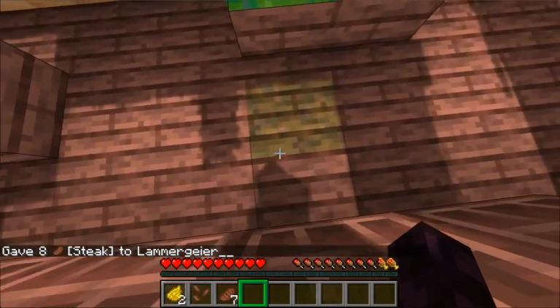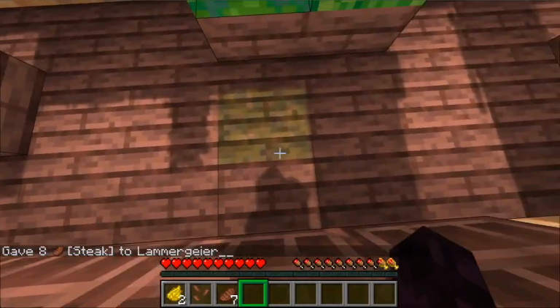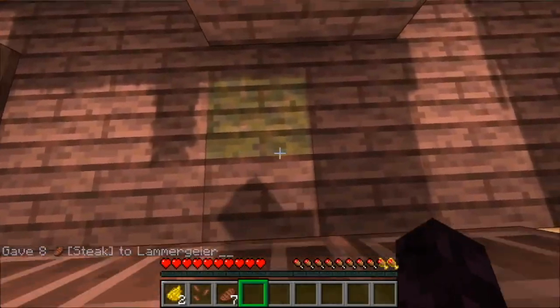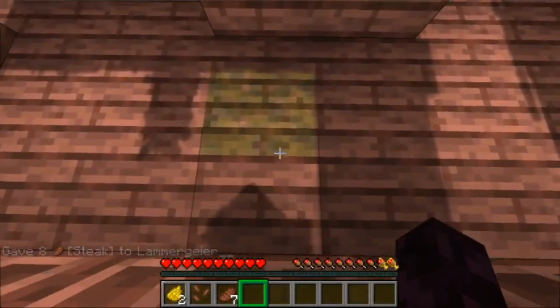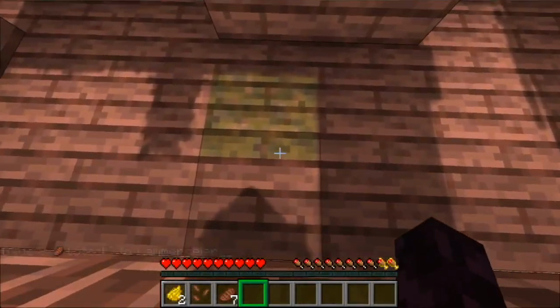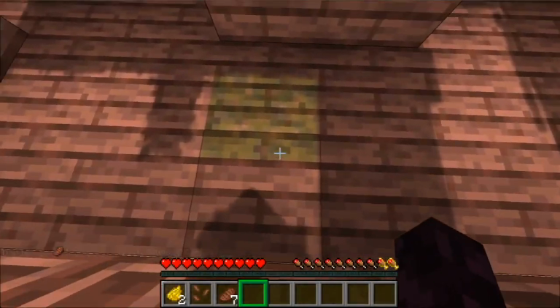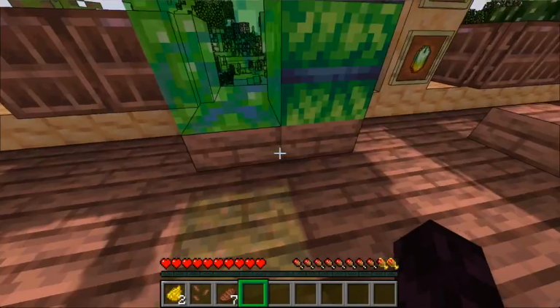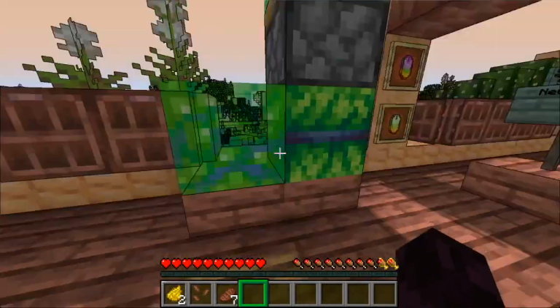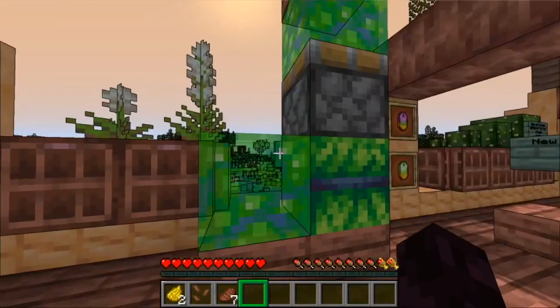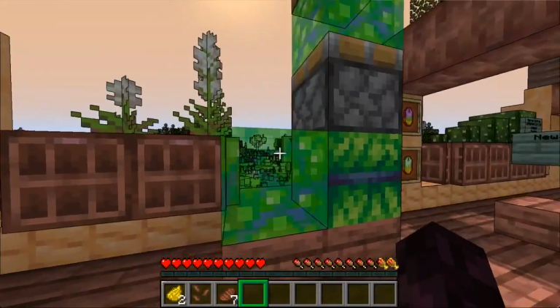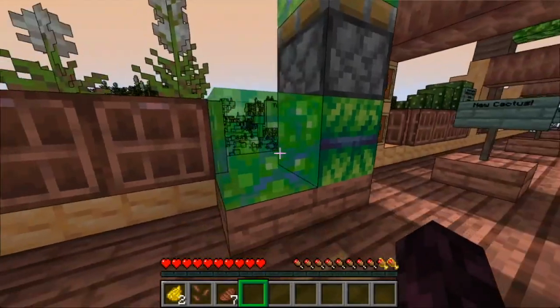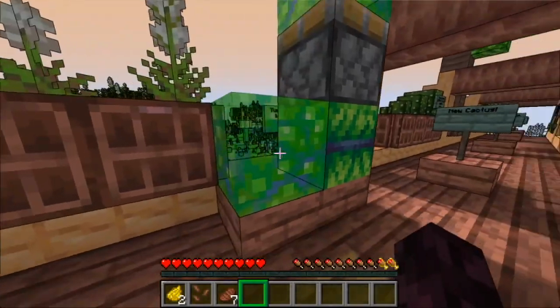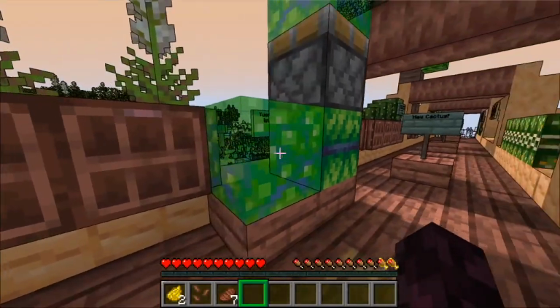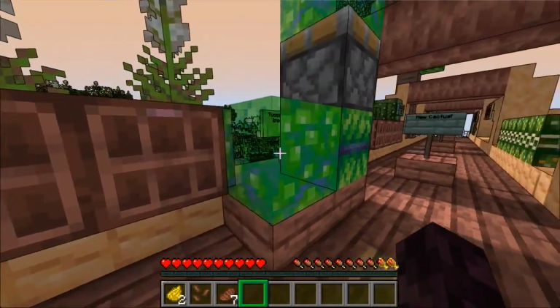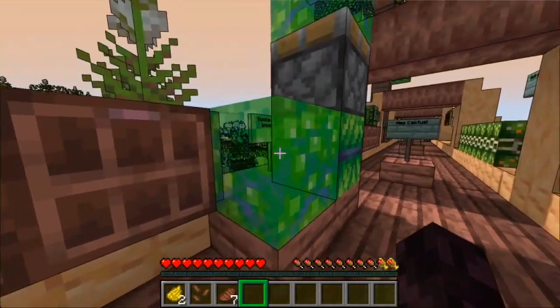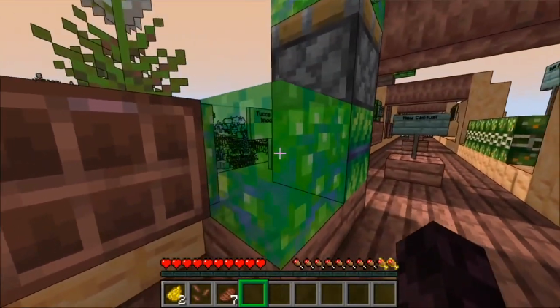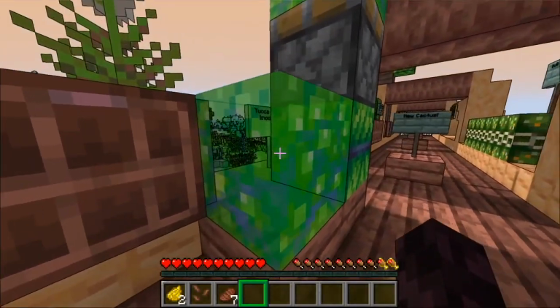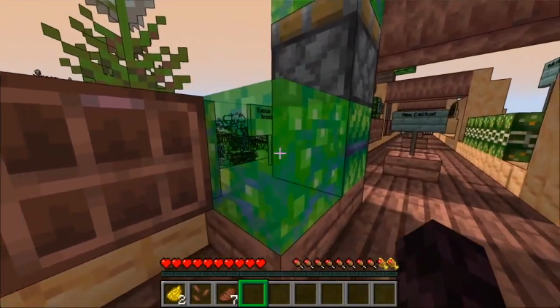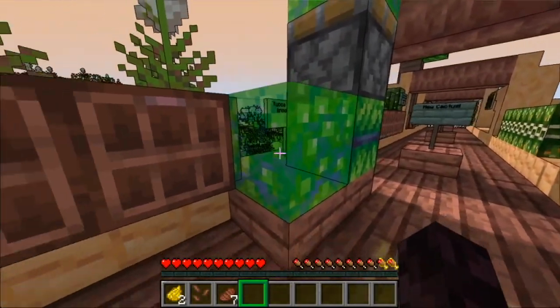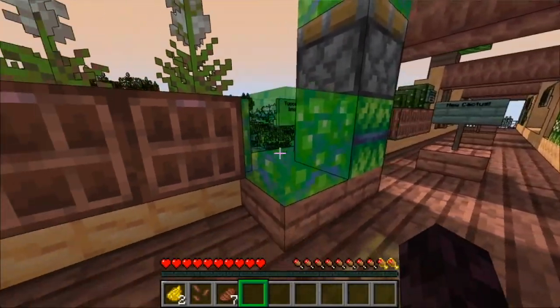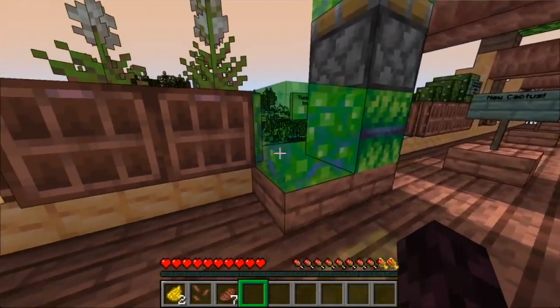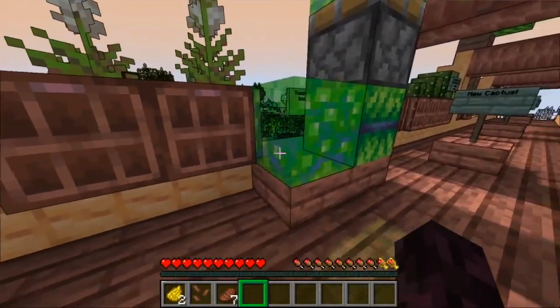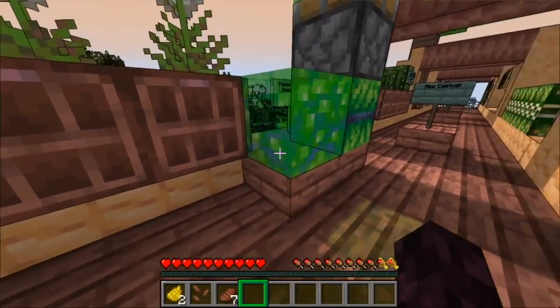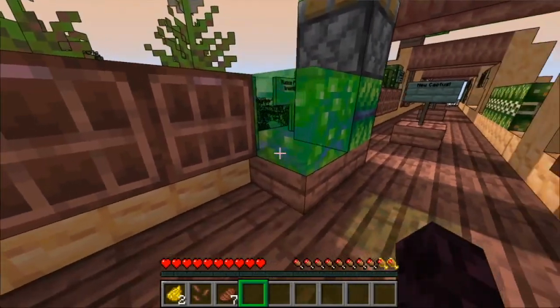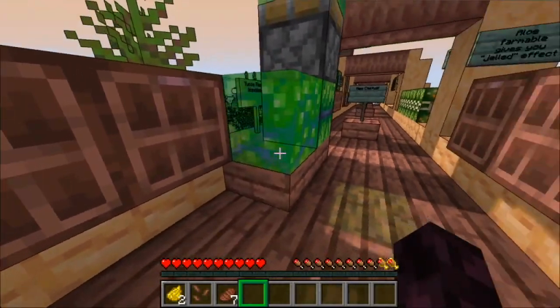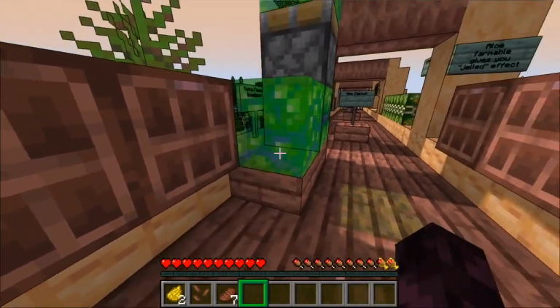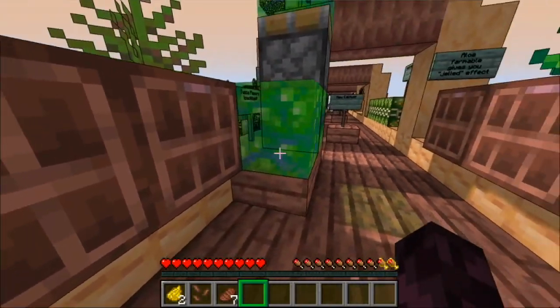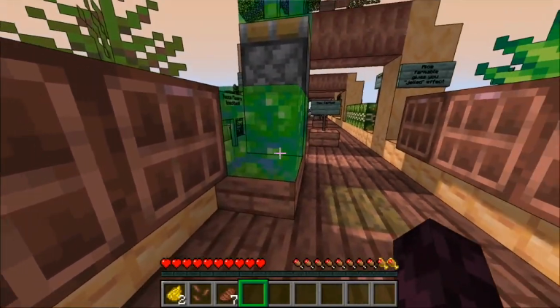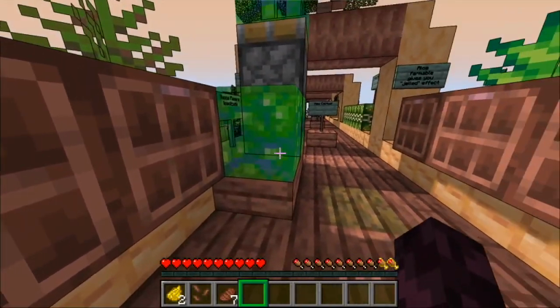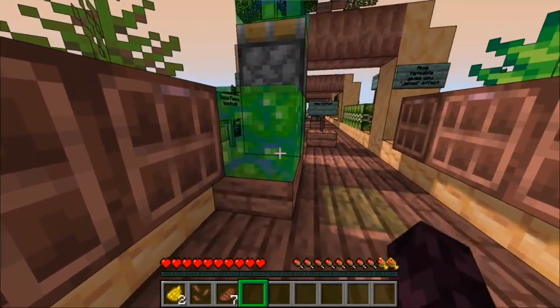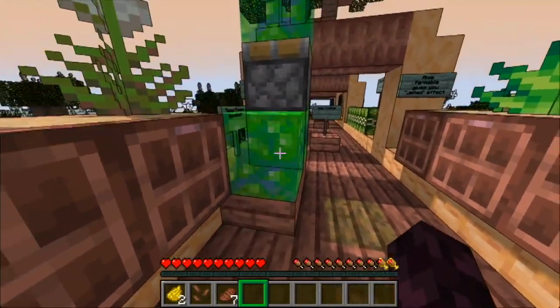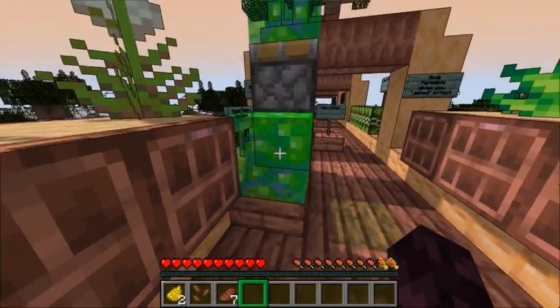The next feature is that you can make an aloe gel by combining aloe leaves with a bottle. And if you do a 2x2 of the aloe gel, you get the aloe gel block.